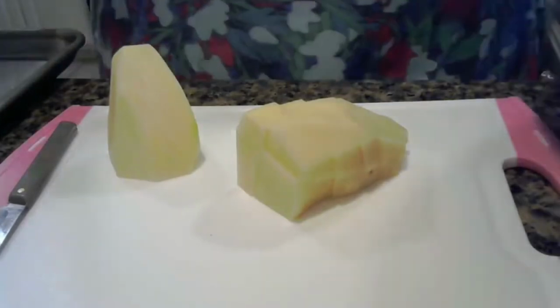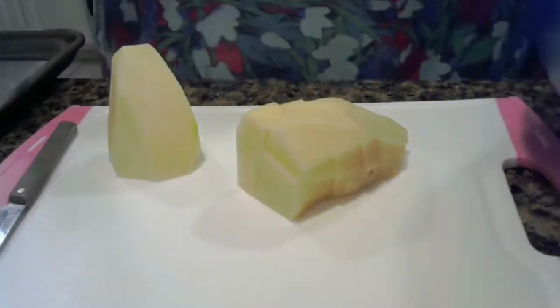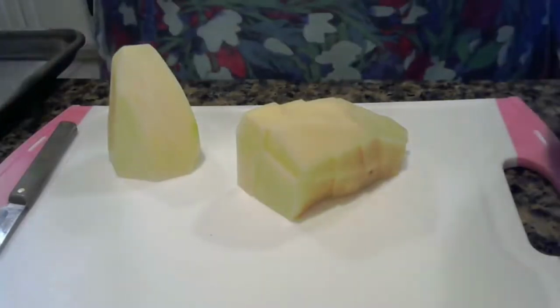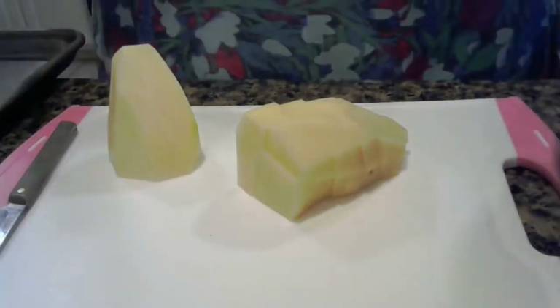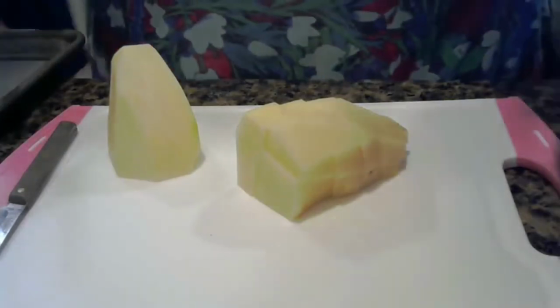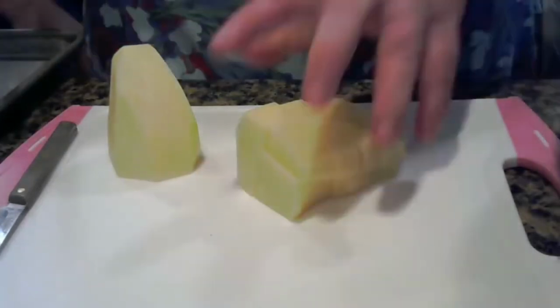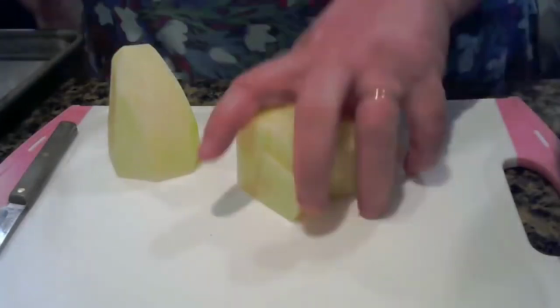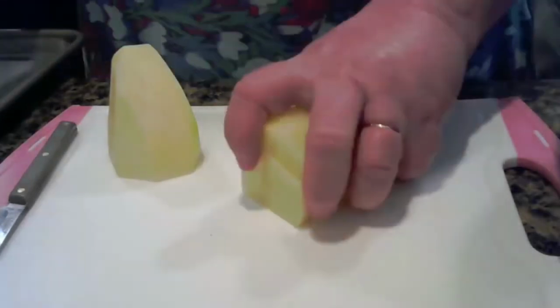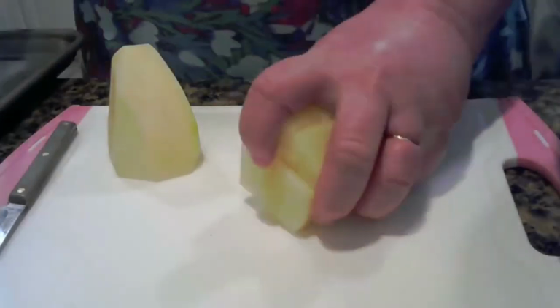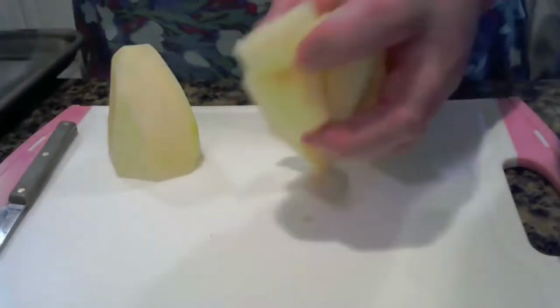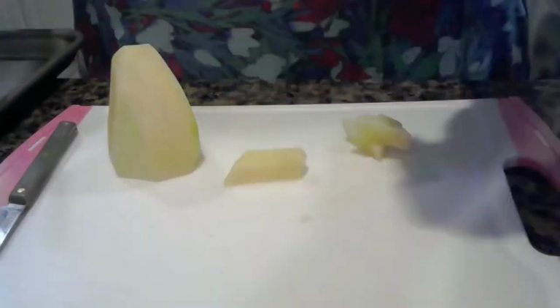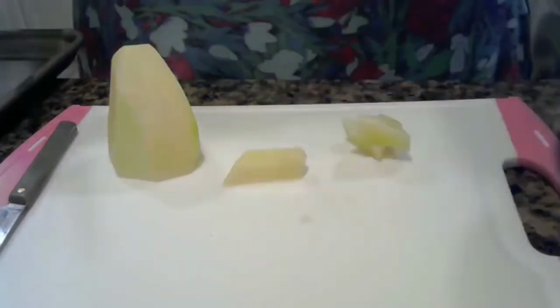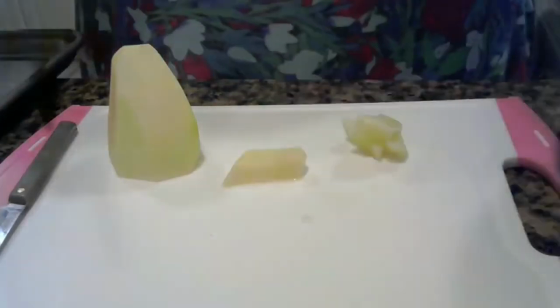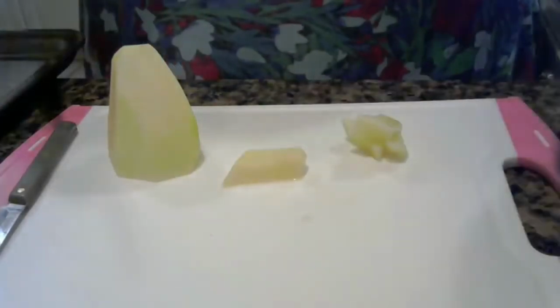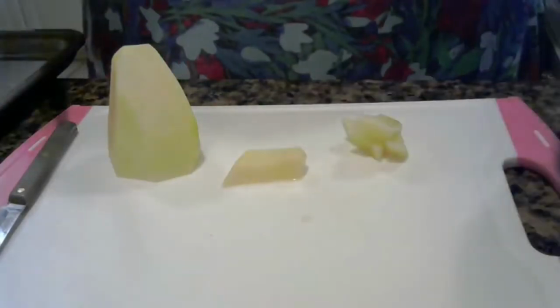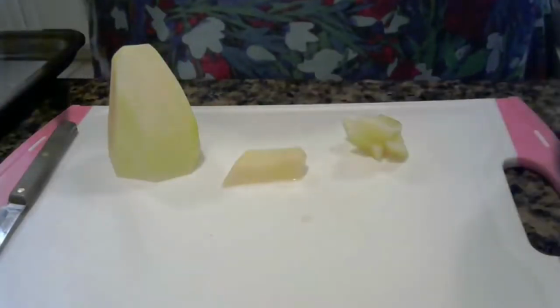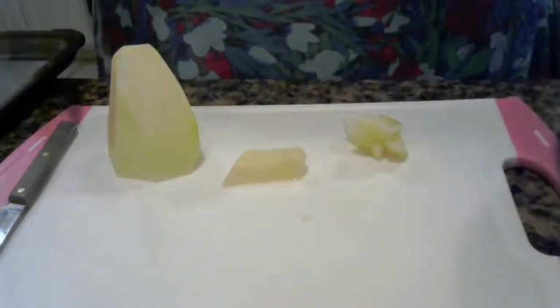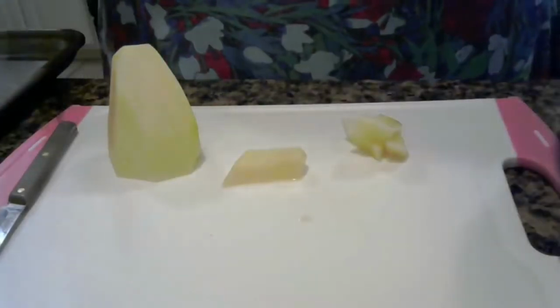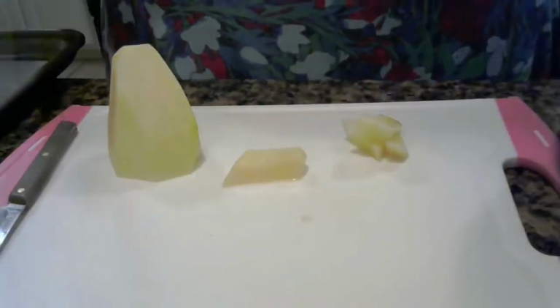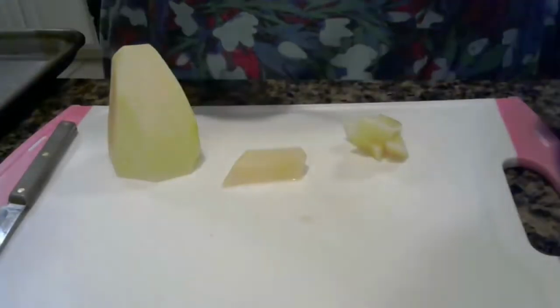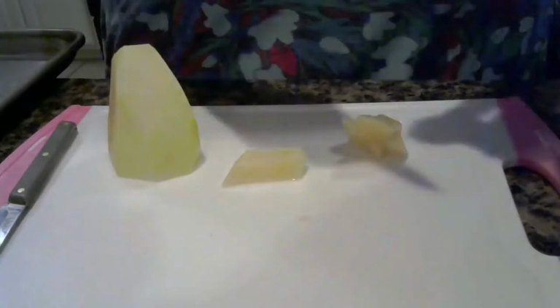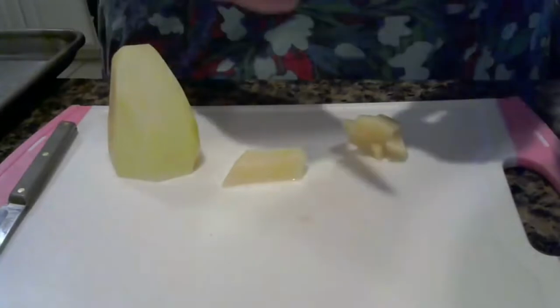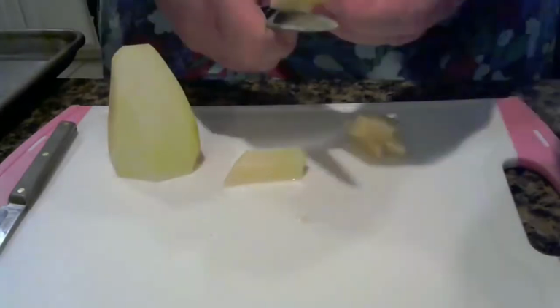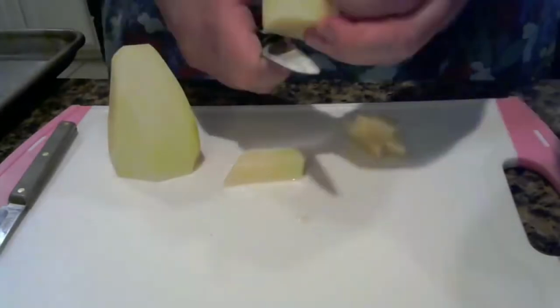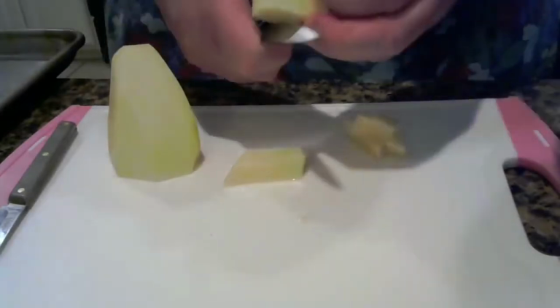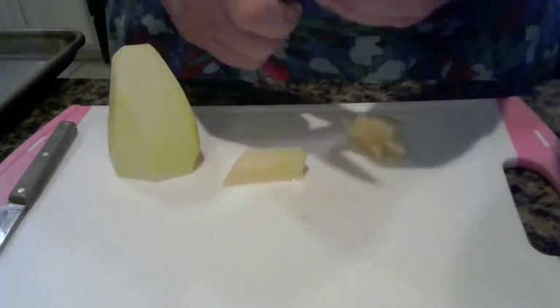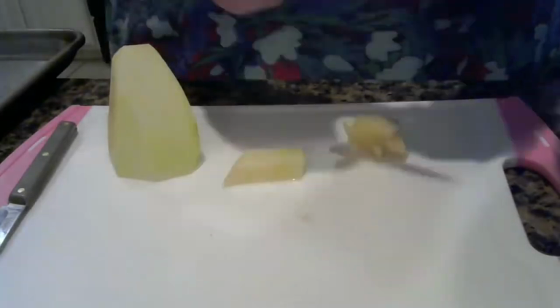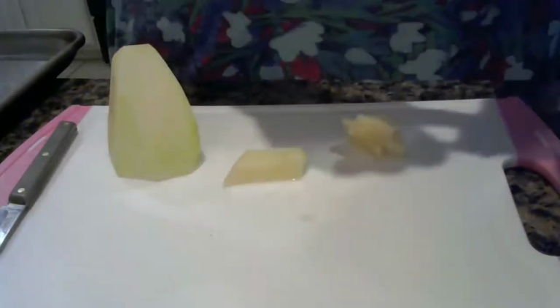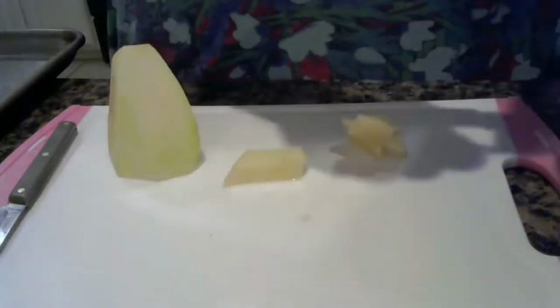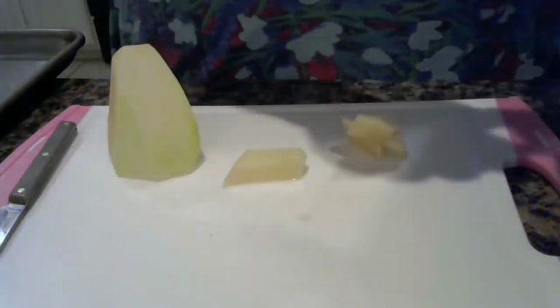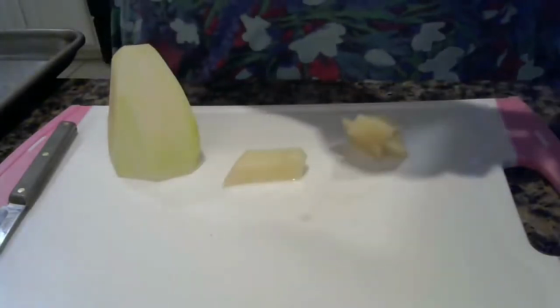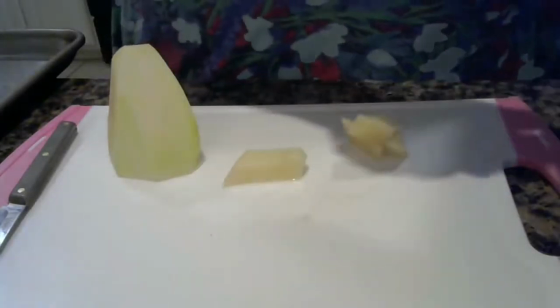We're making chunky pieces and putting them in the bowl. If the chunks are too big, just cut them down.